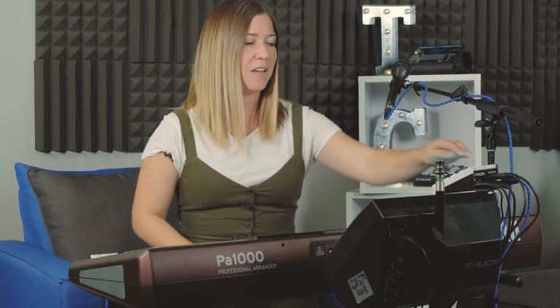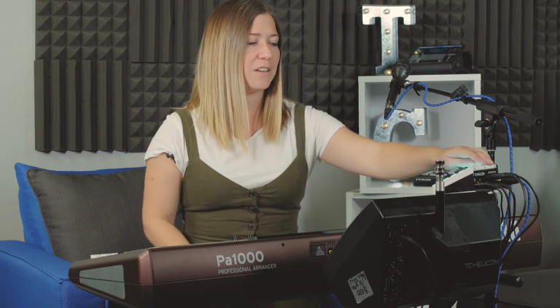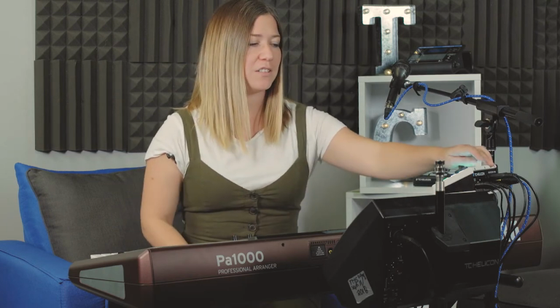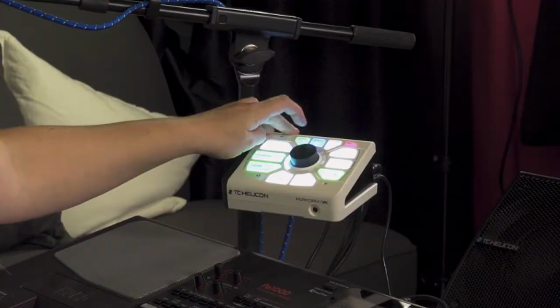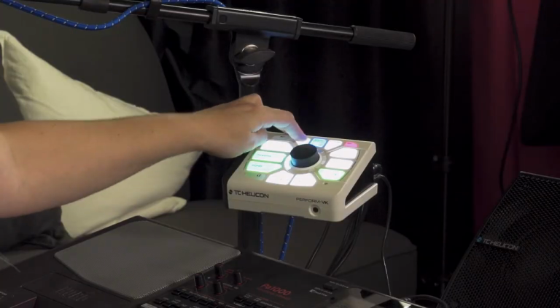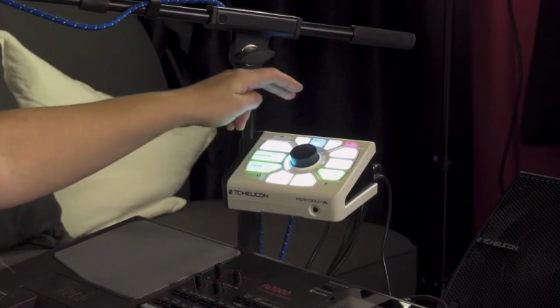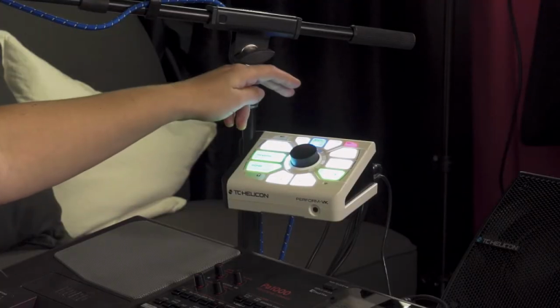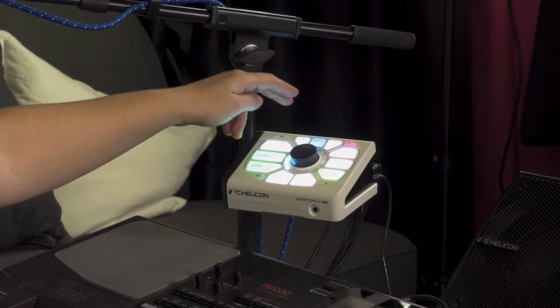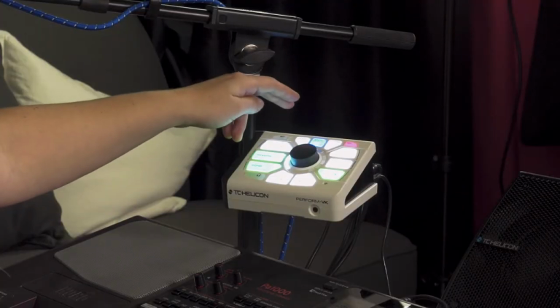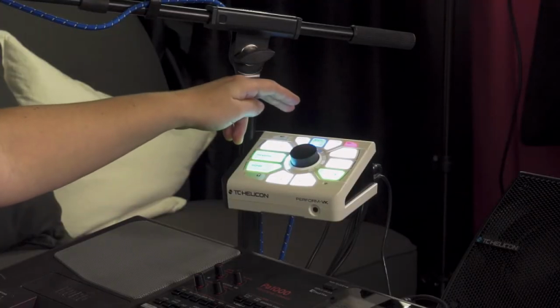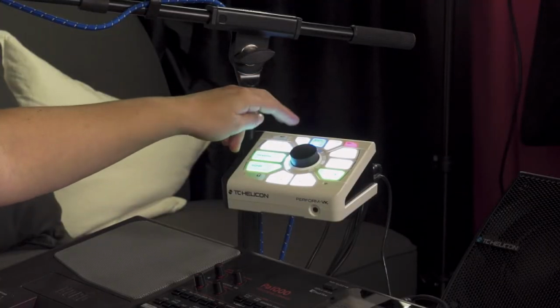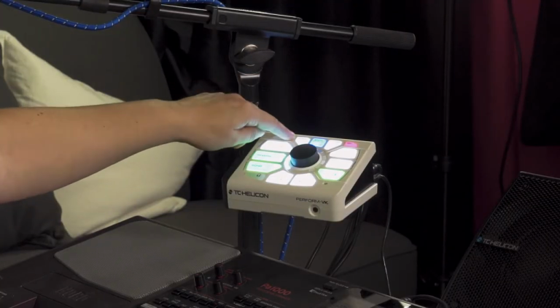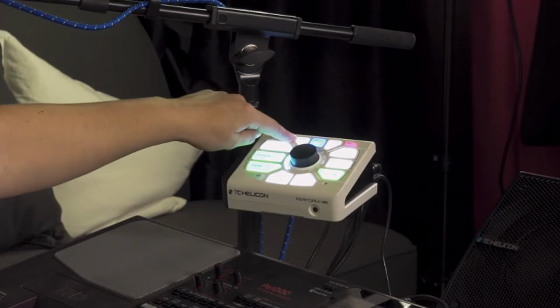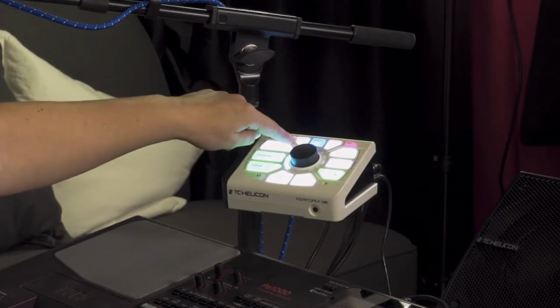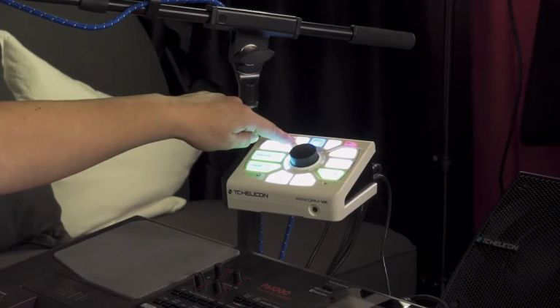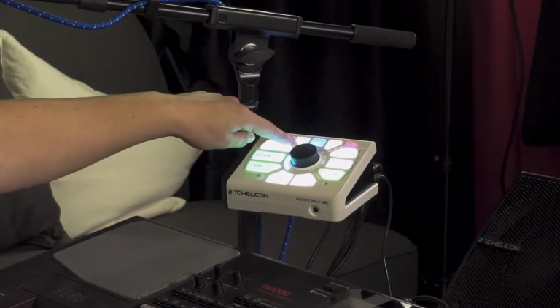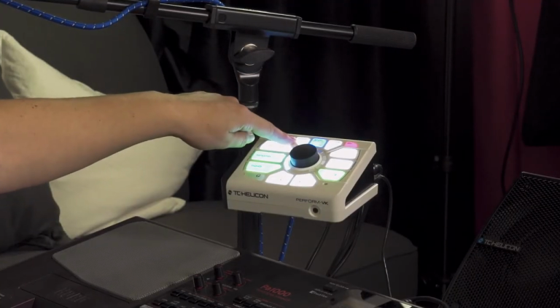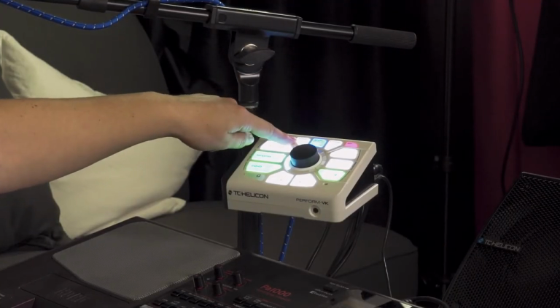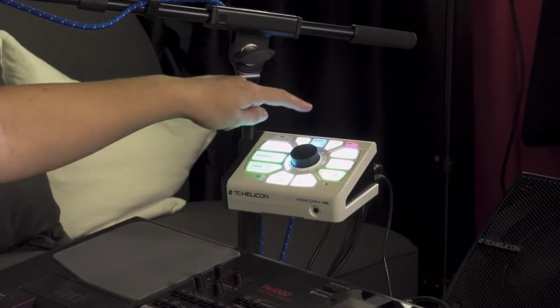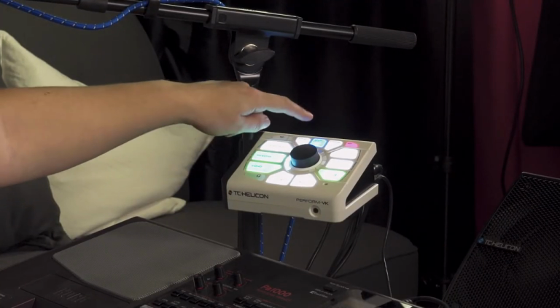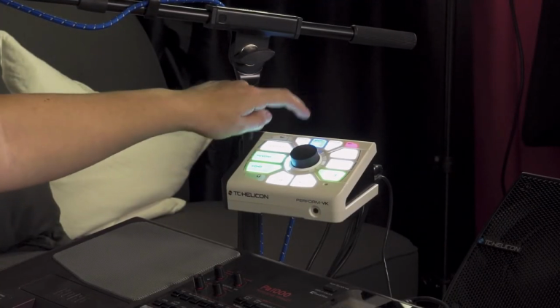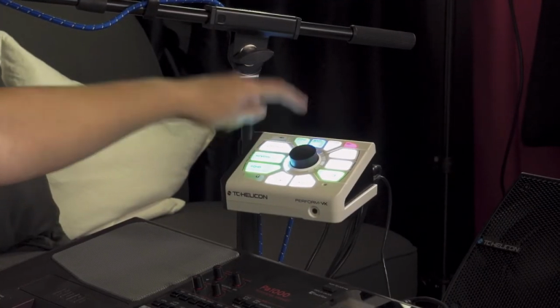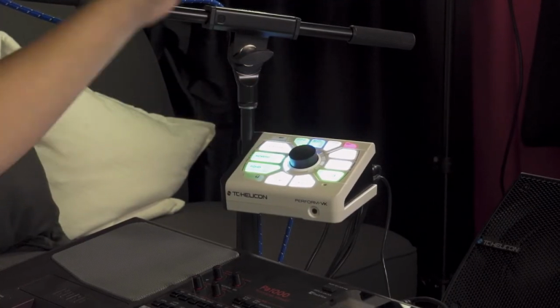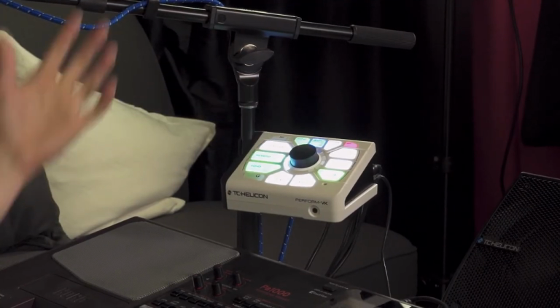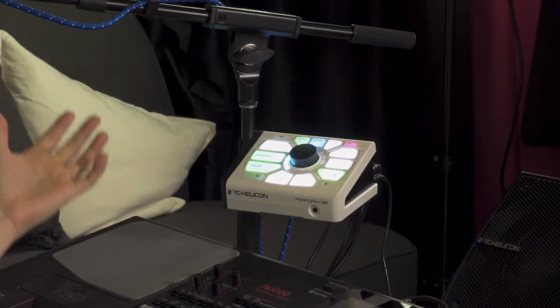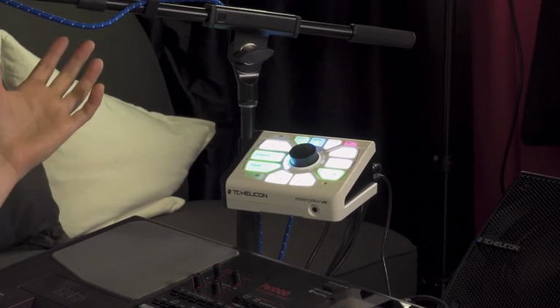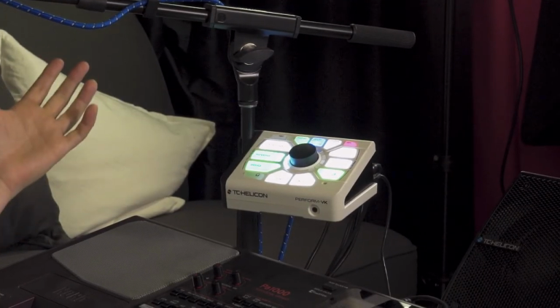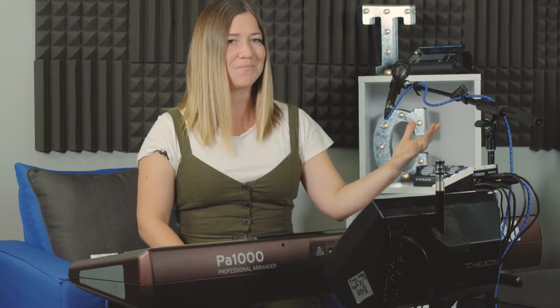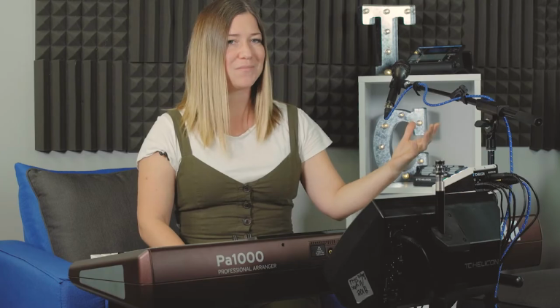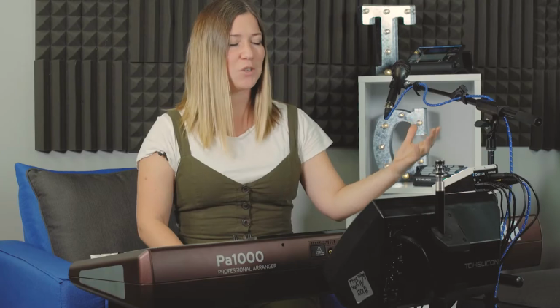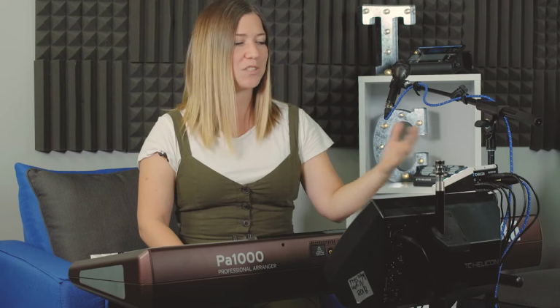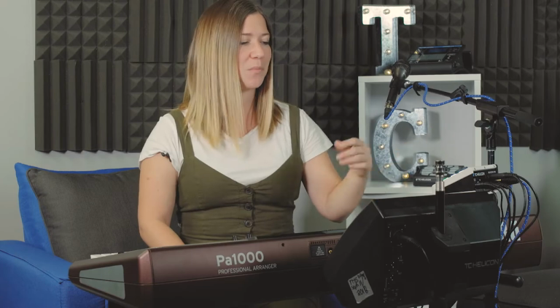You just turn Tone on and off by hitting the button. White is off, green is on. Super simple.